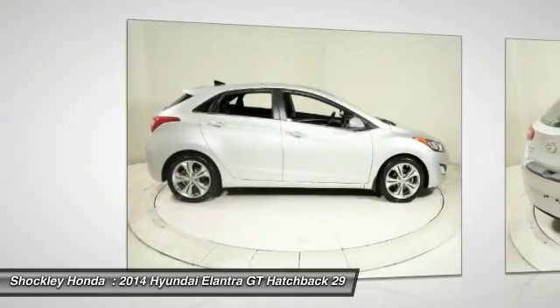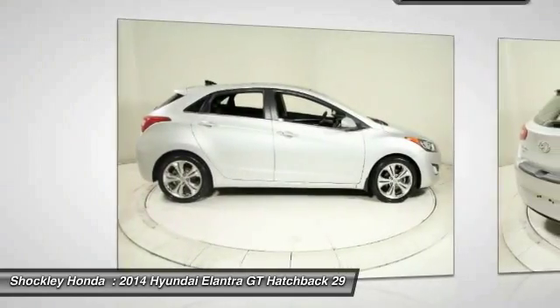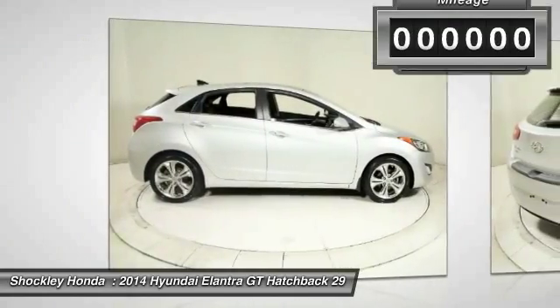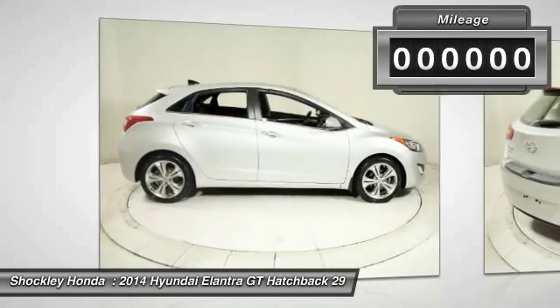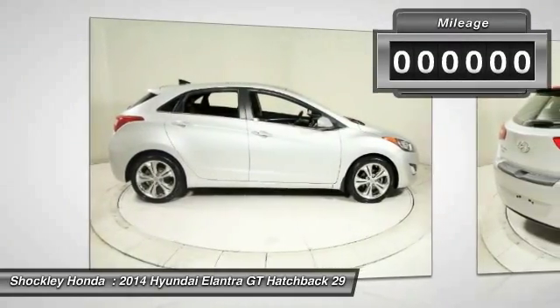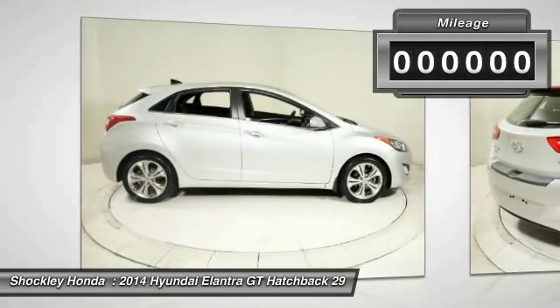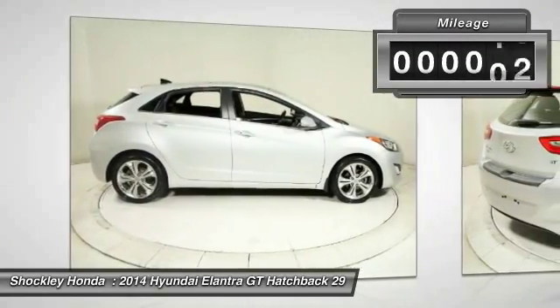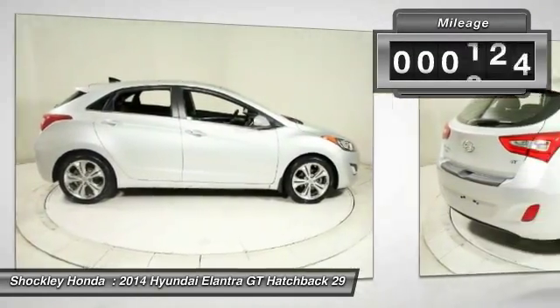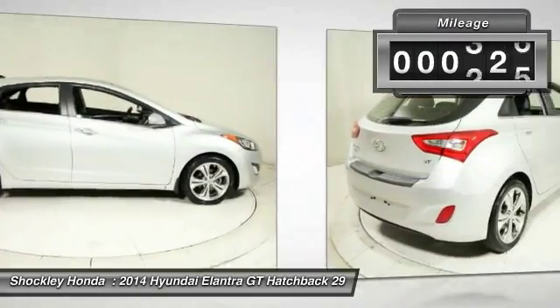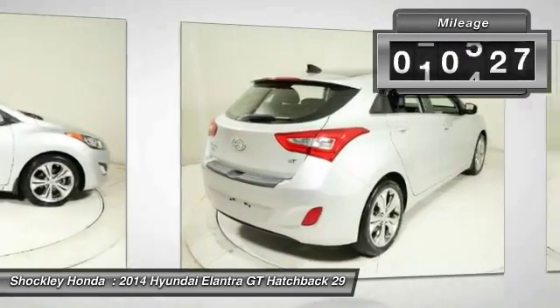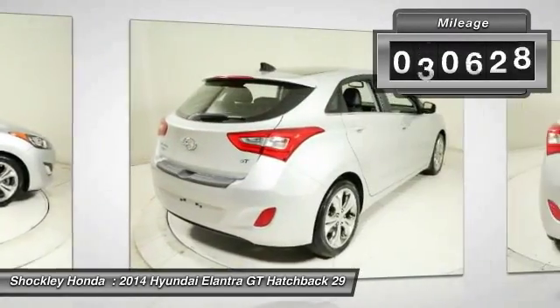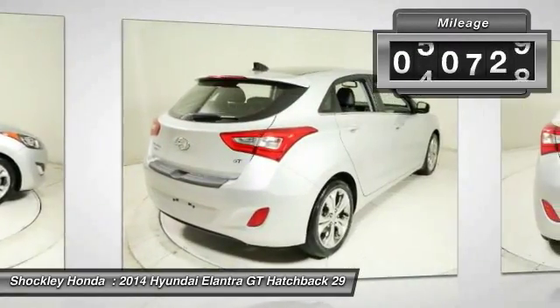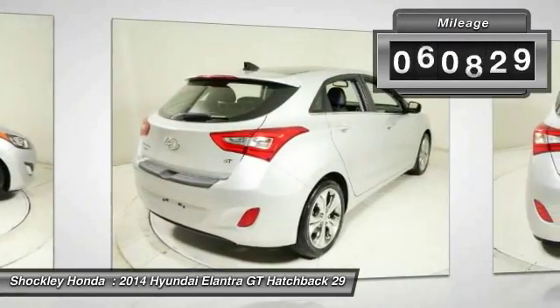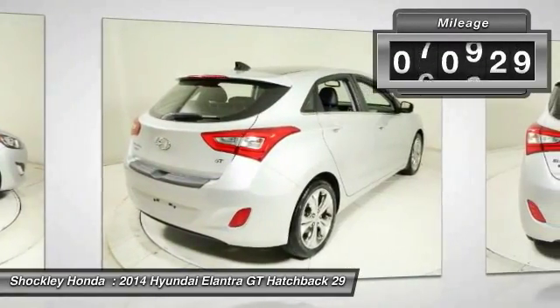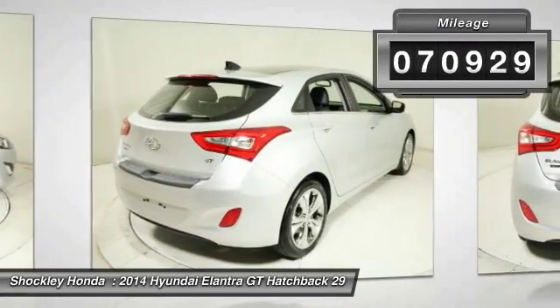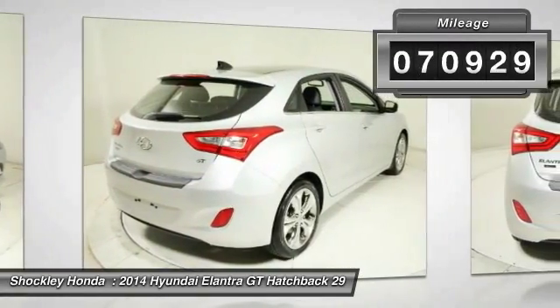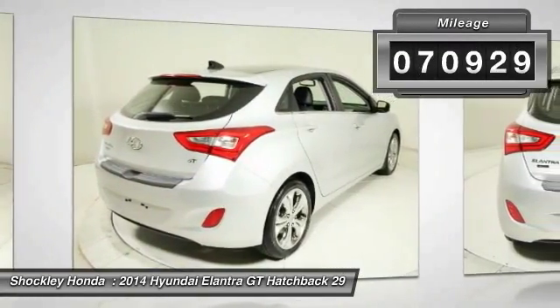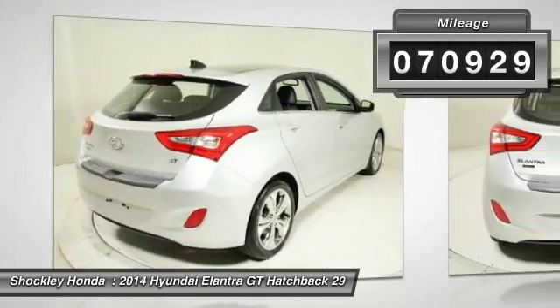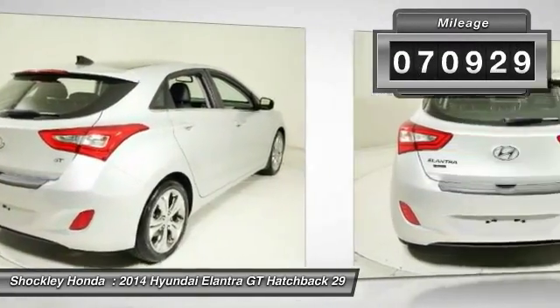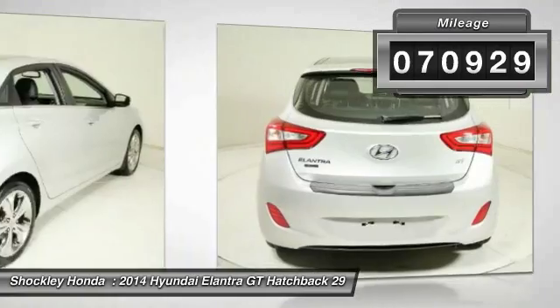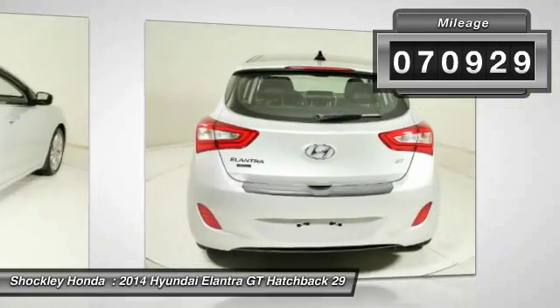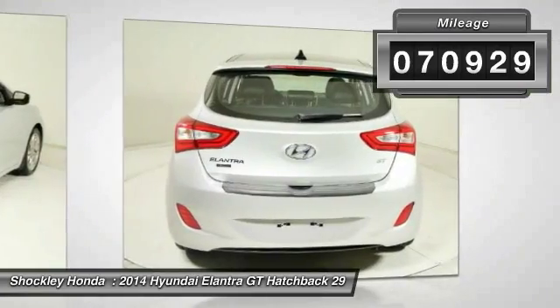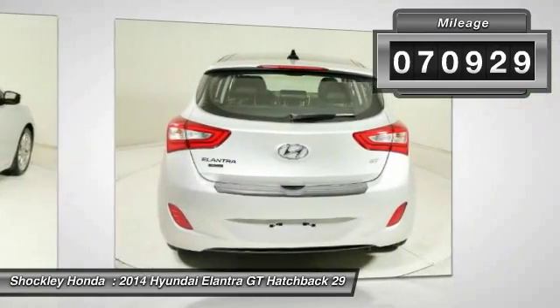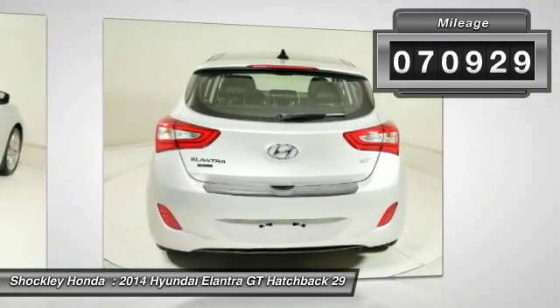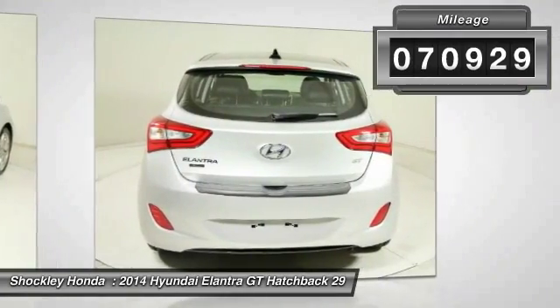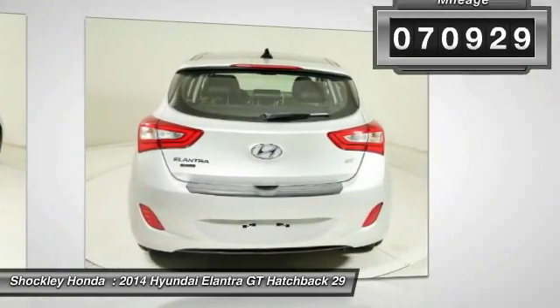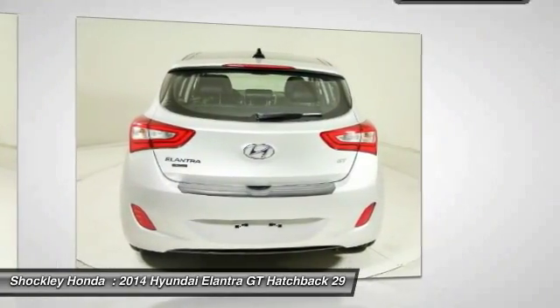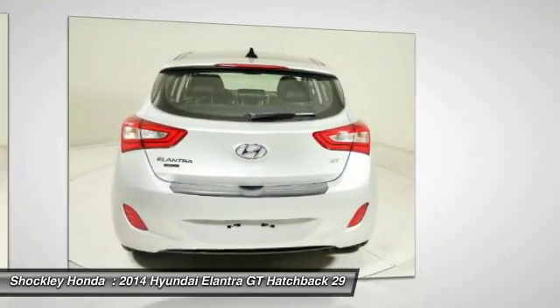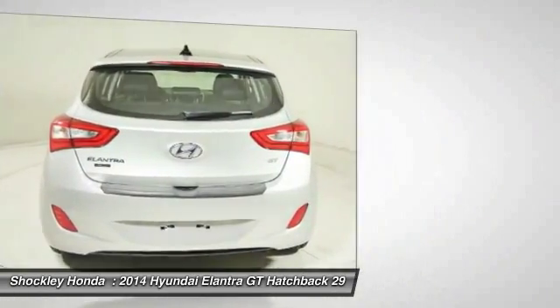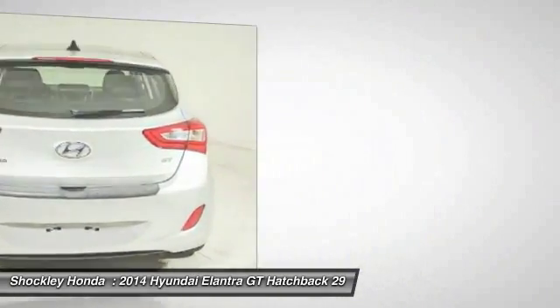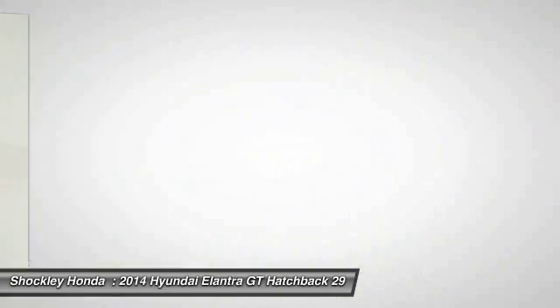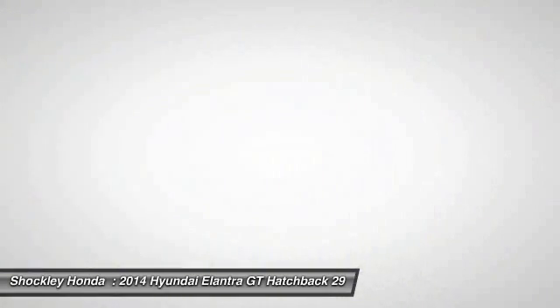This vehicle has less than 75,000 miles. Wouldn't you look great in this vehicle? Stop in today and see for yourself.